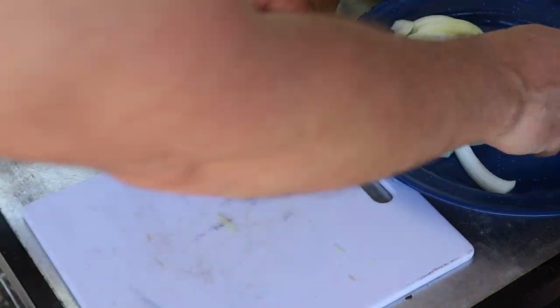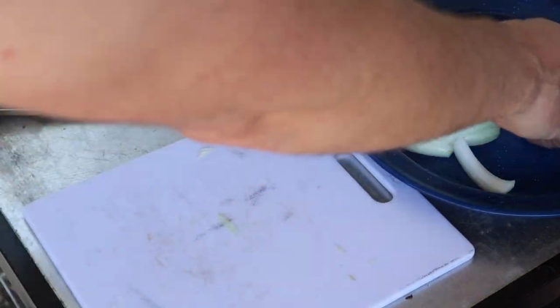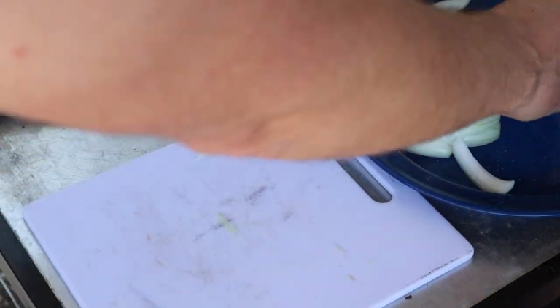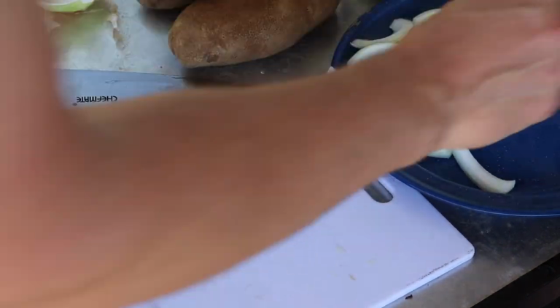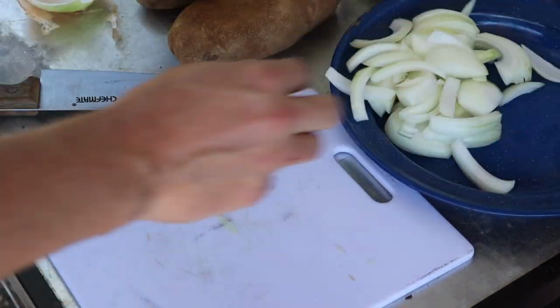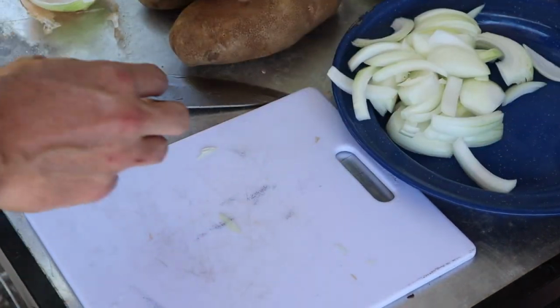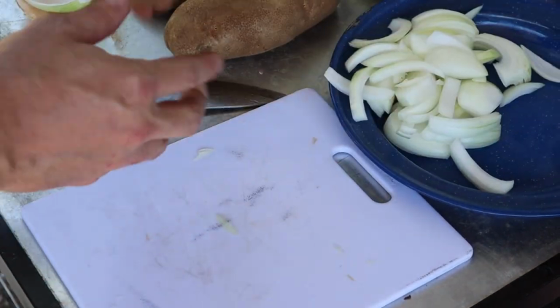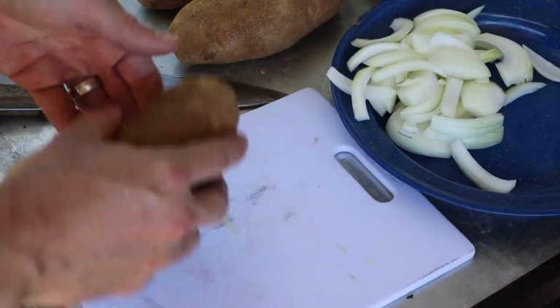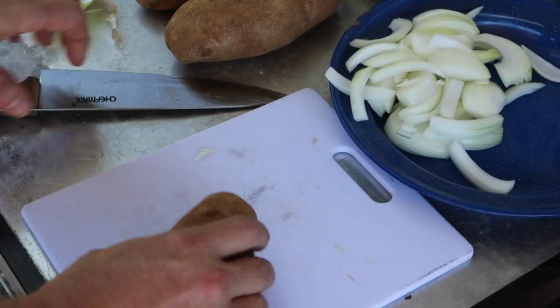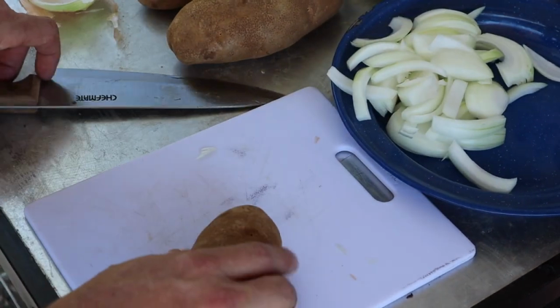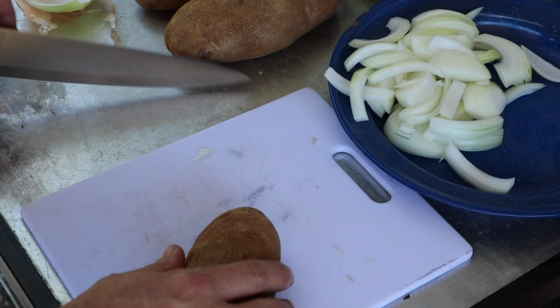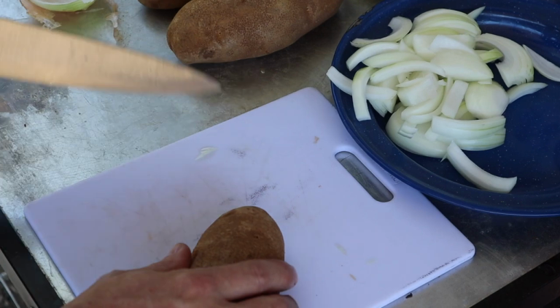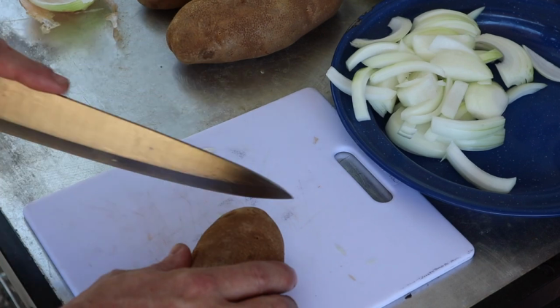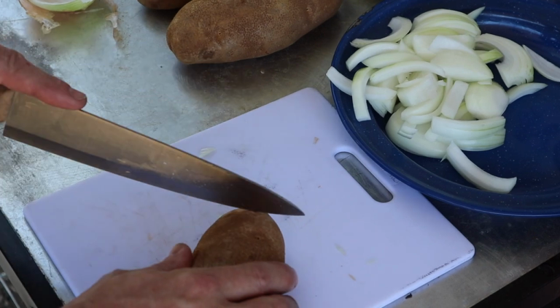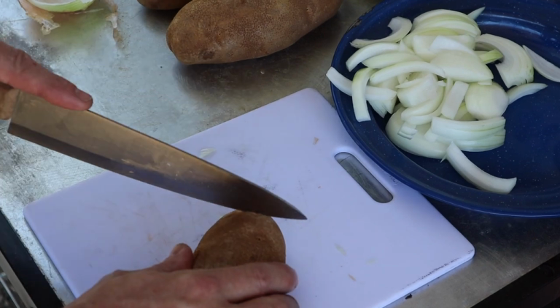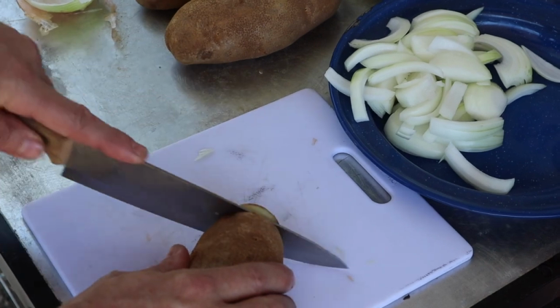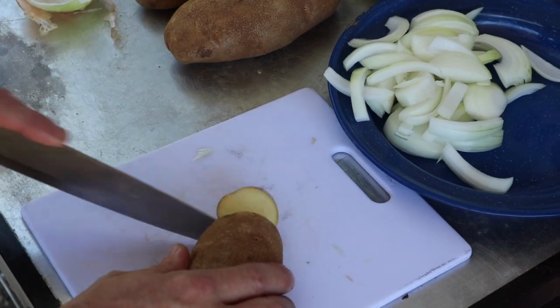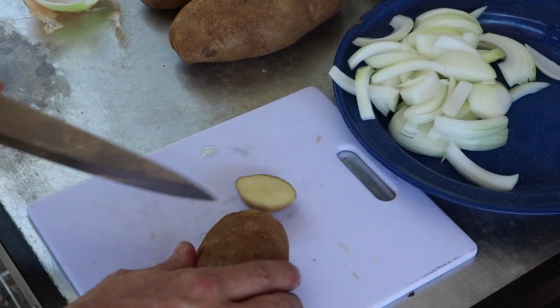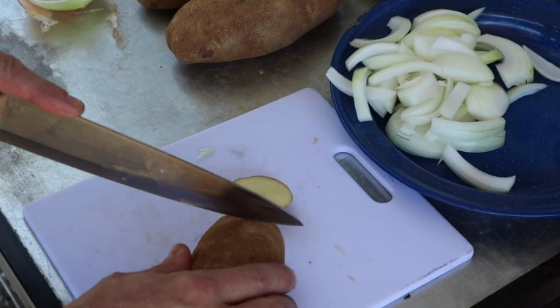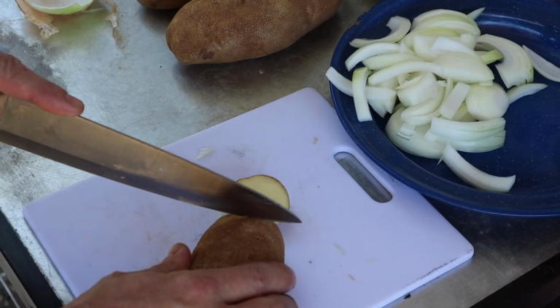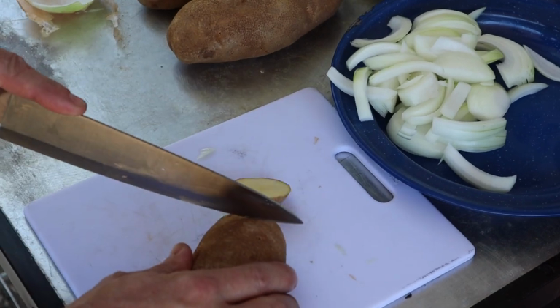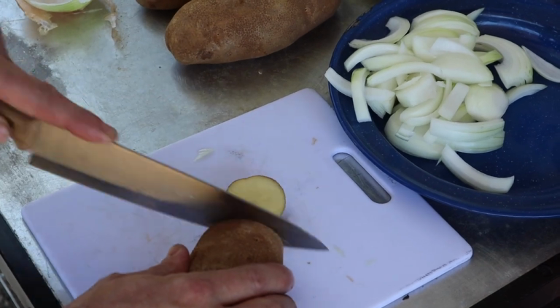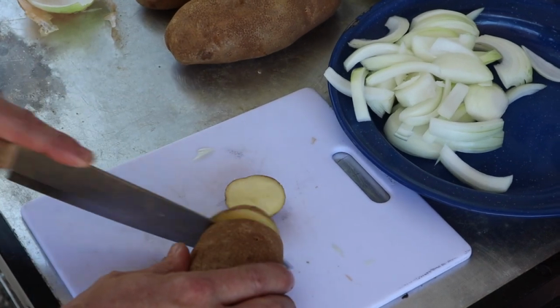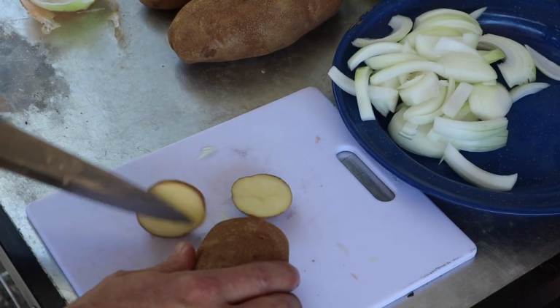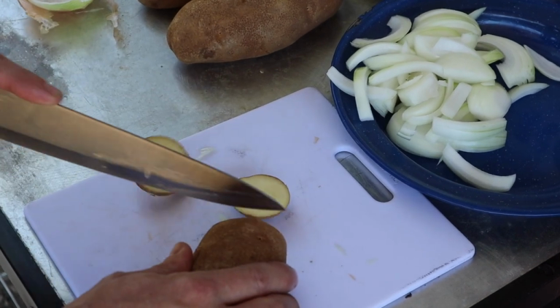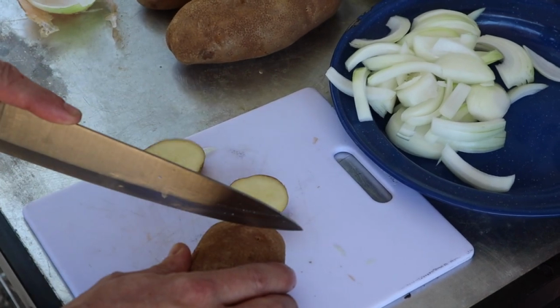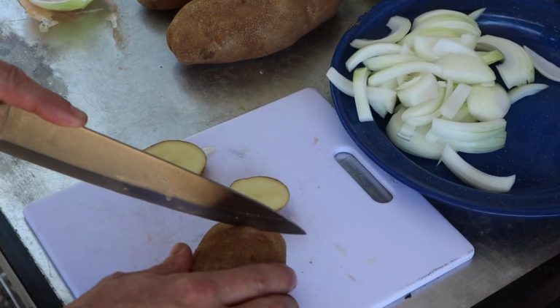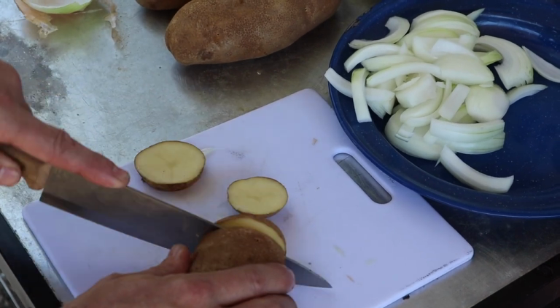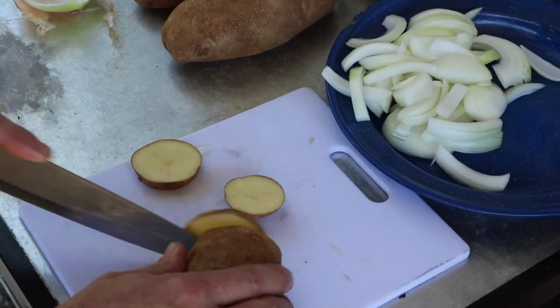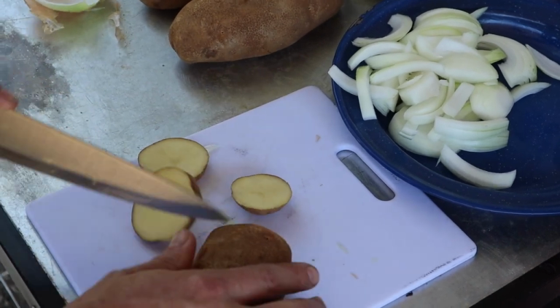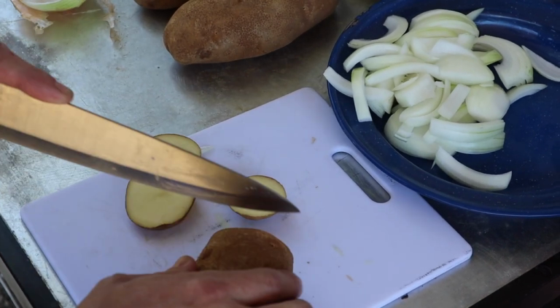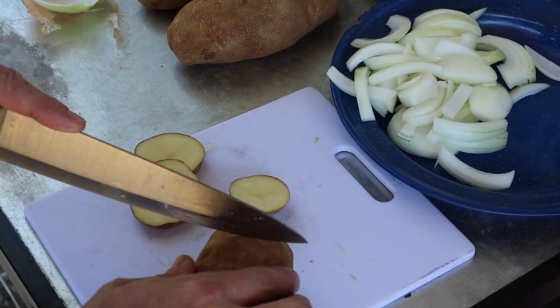And slice the potatoes up — about a quarter-inch slice.